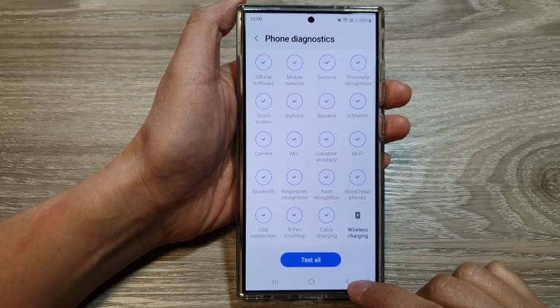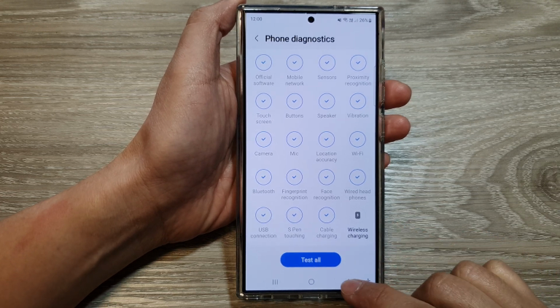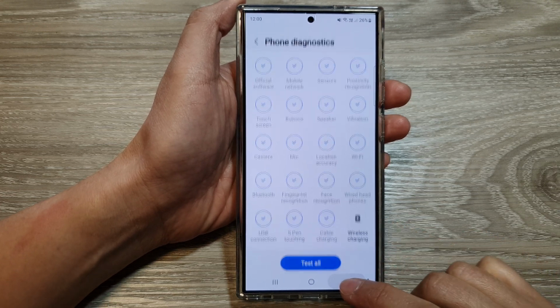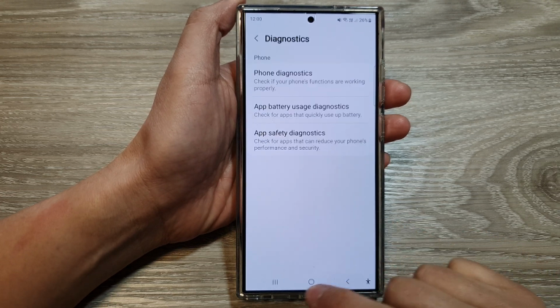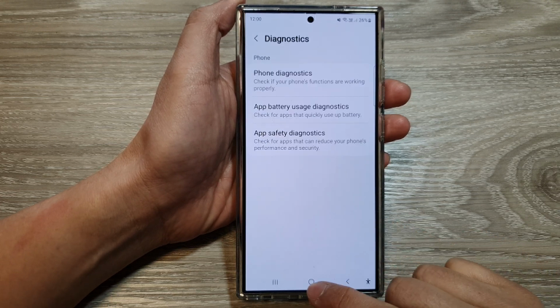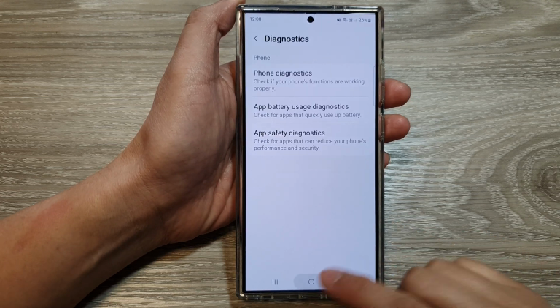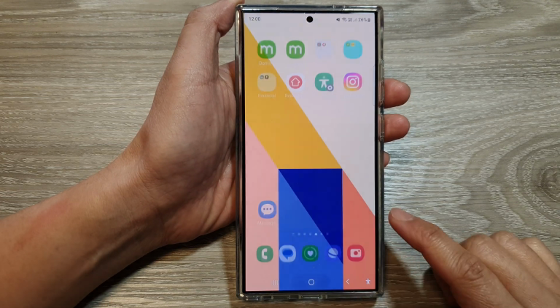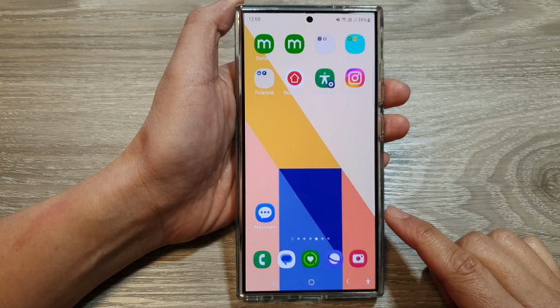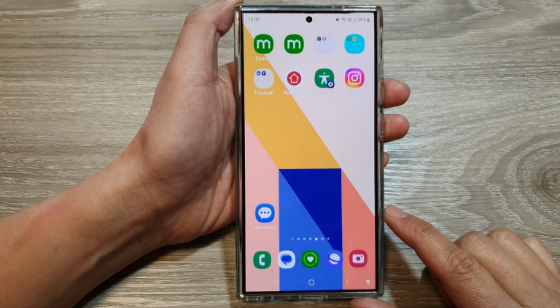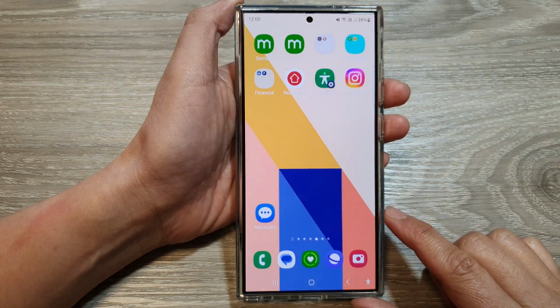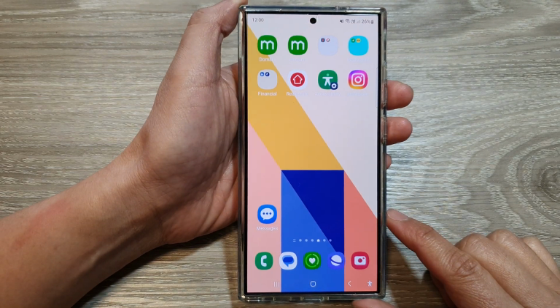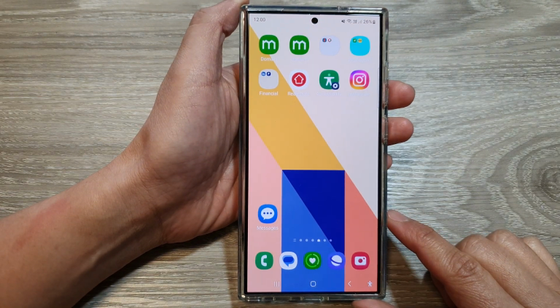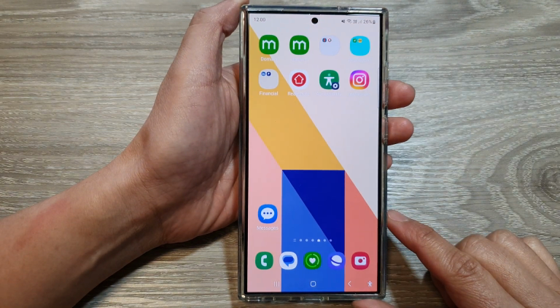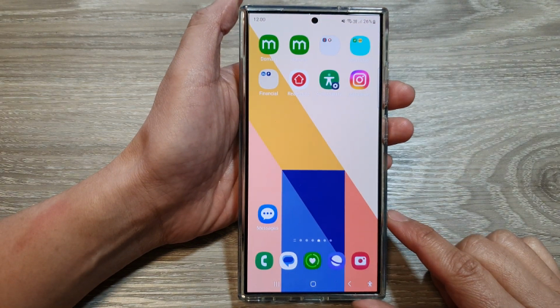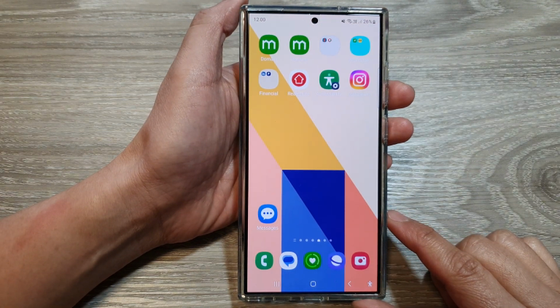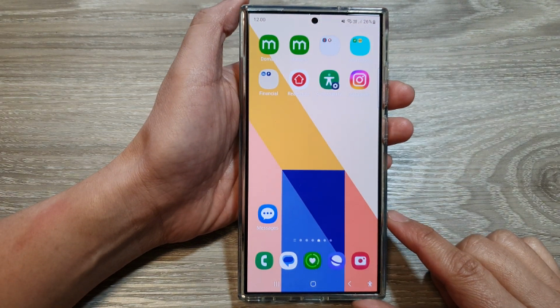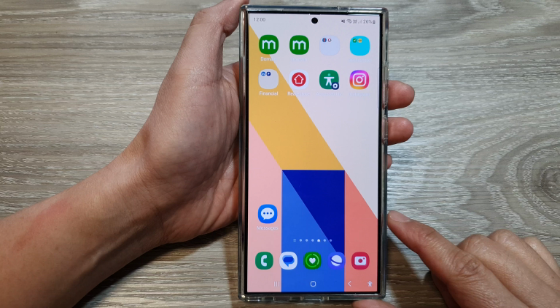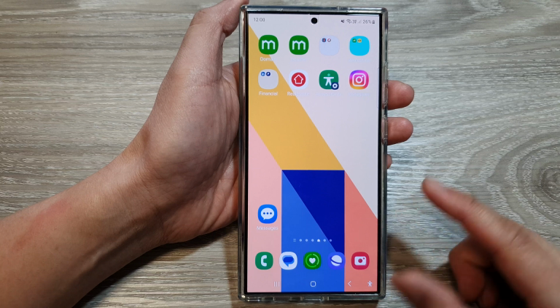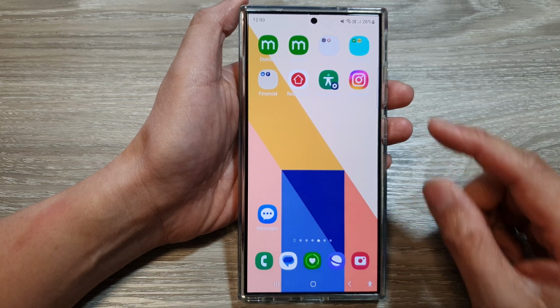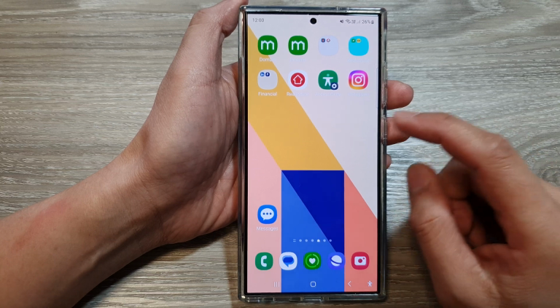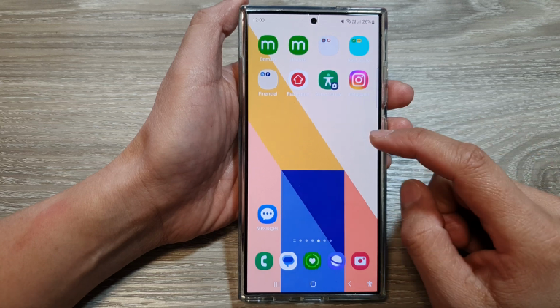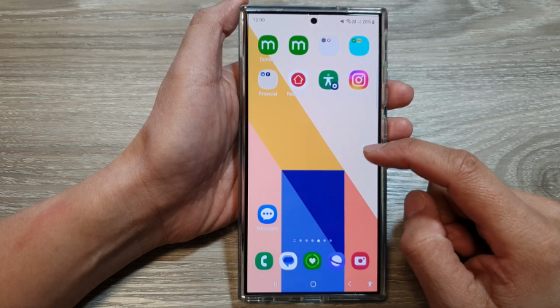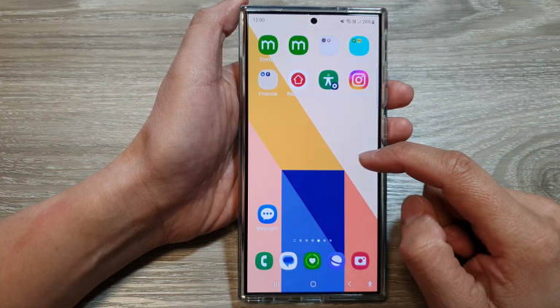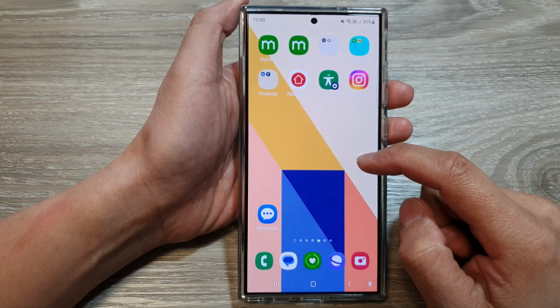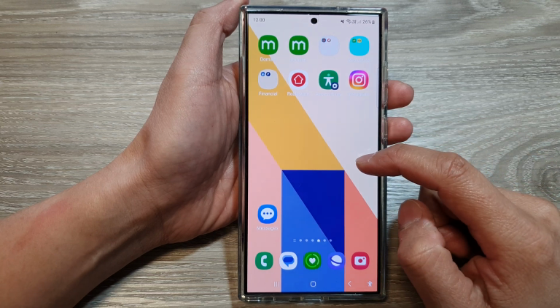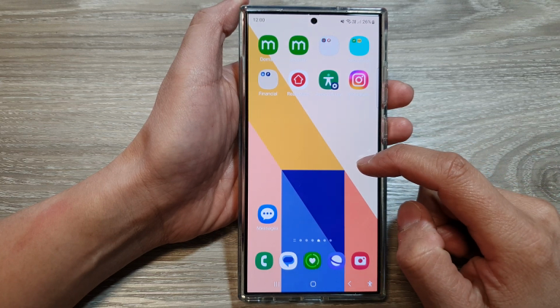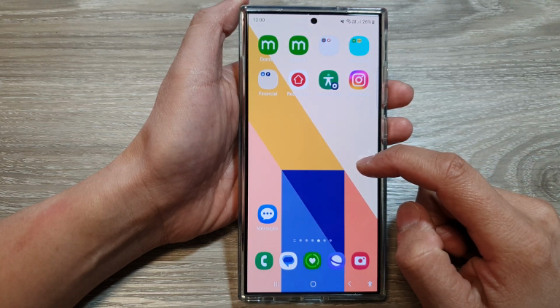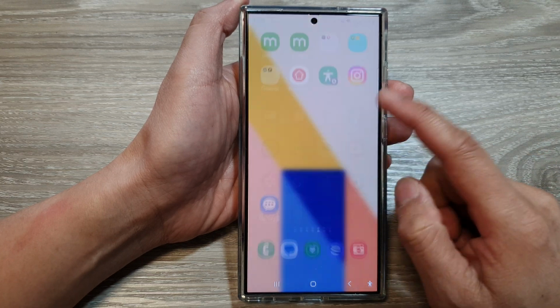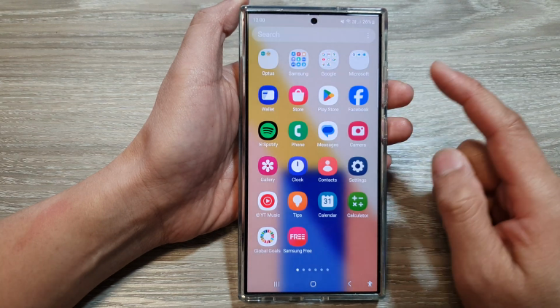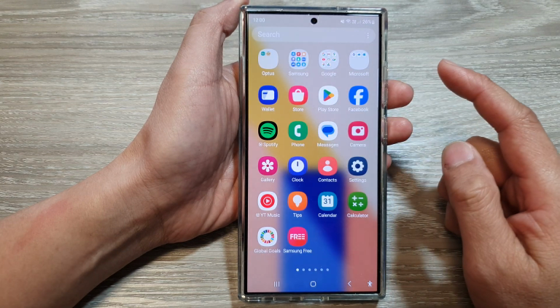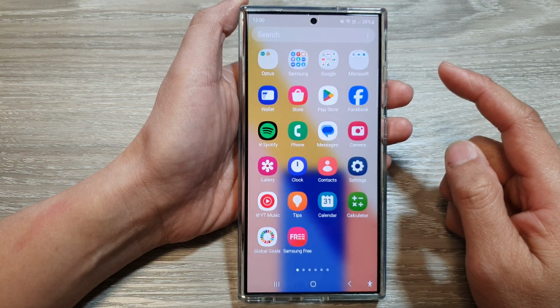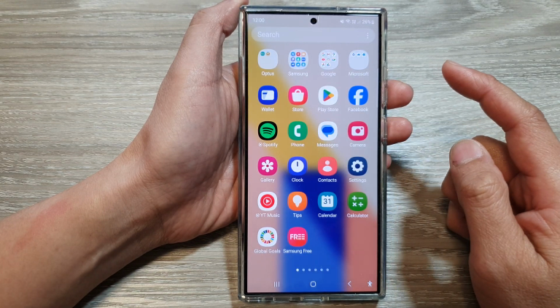First, tap on the home button to go back to the home screen, then swipe up to go into the app screen.